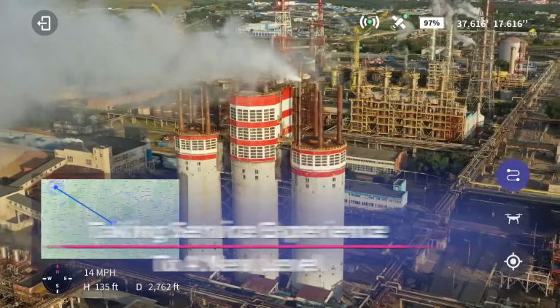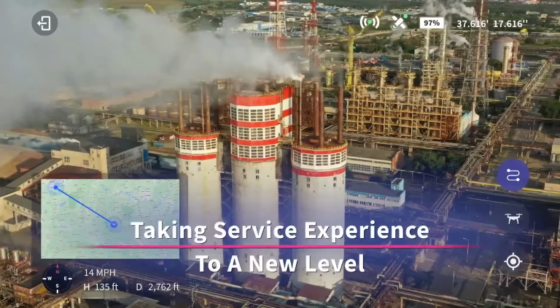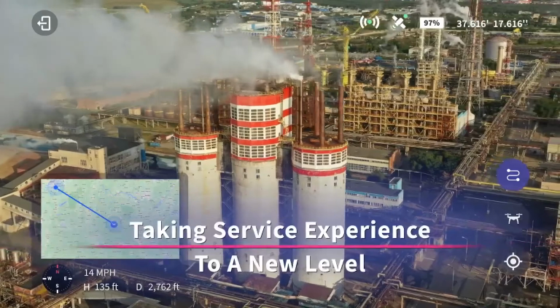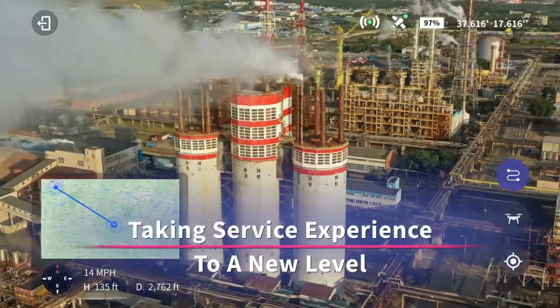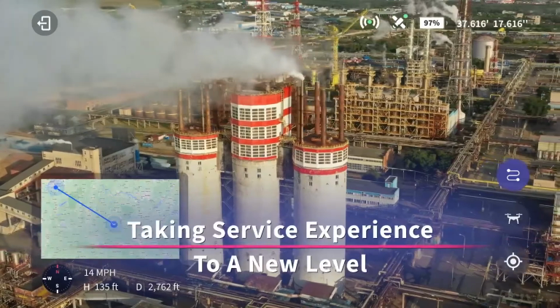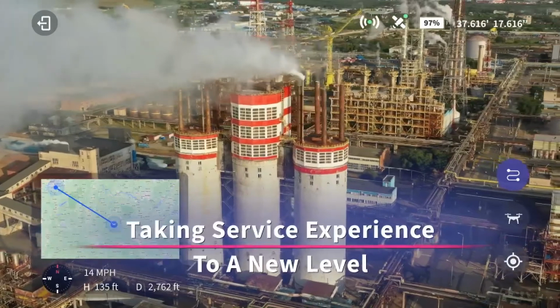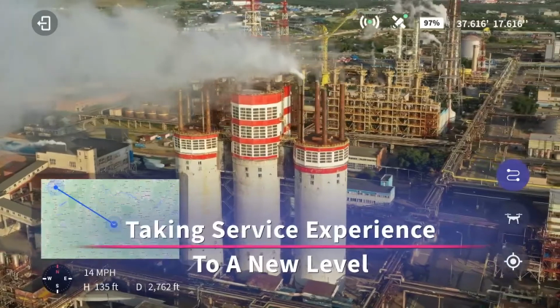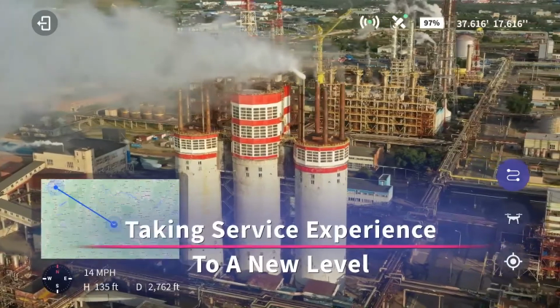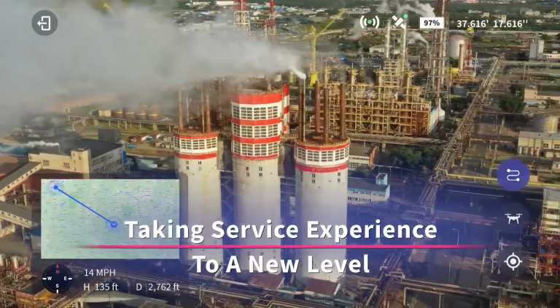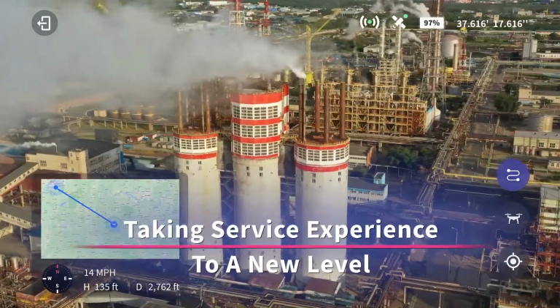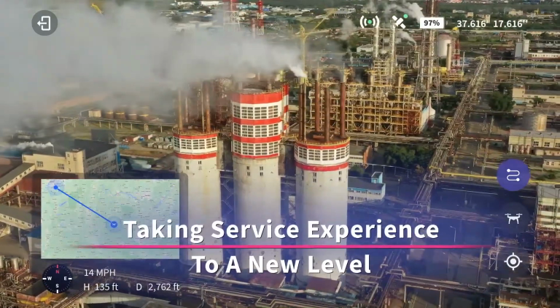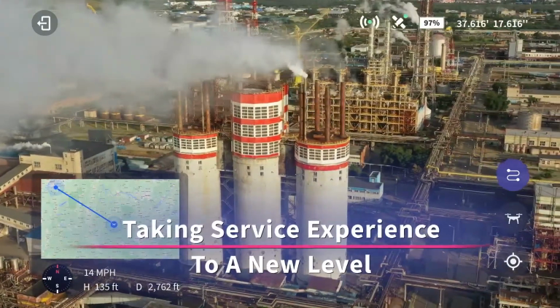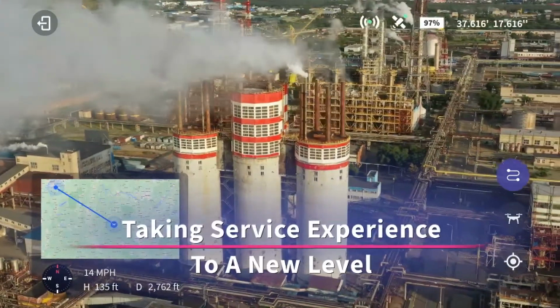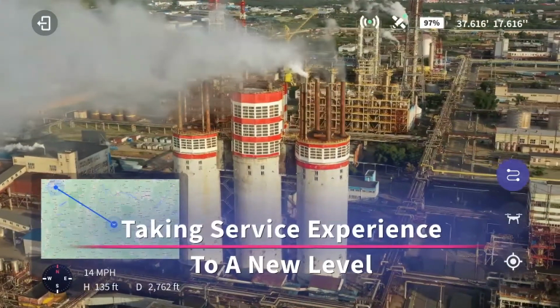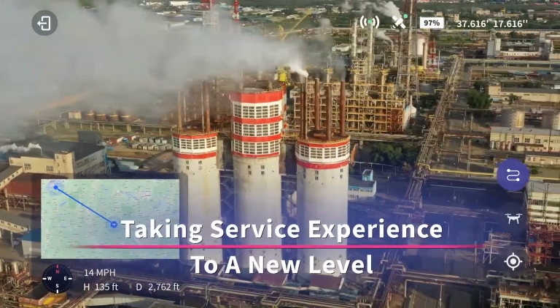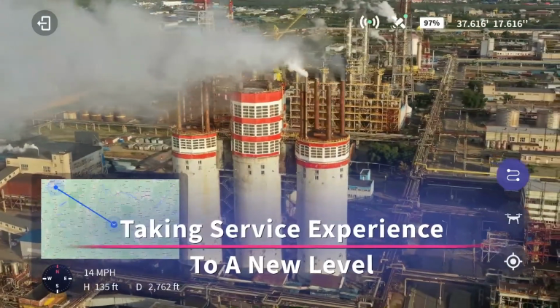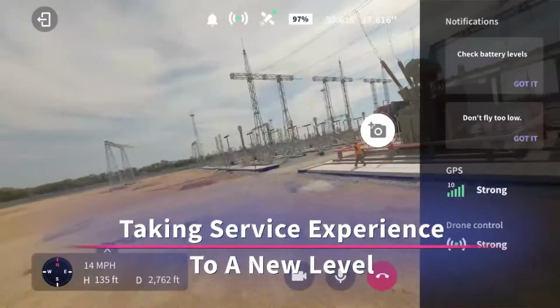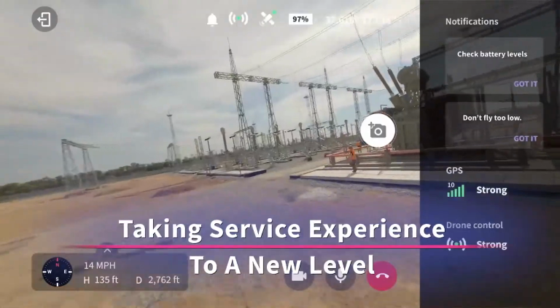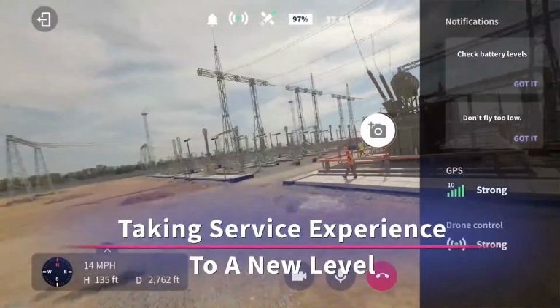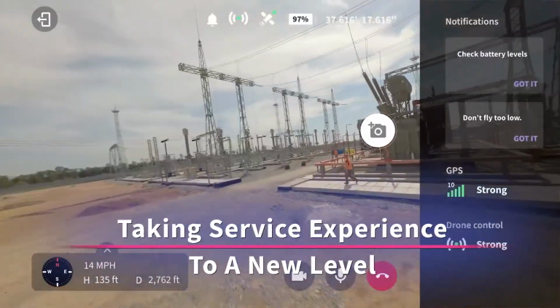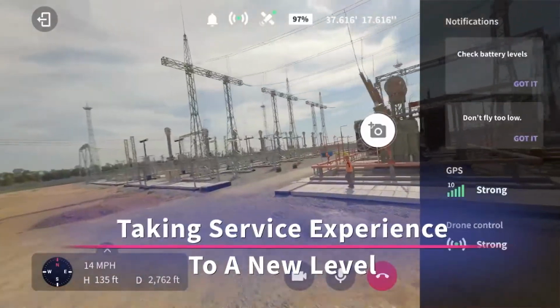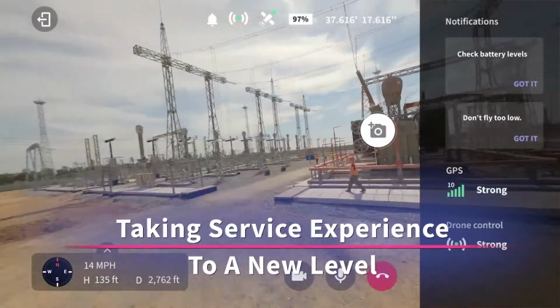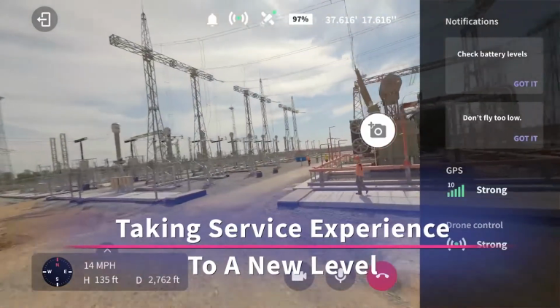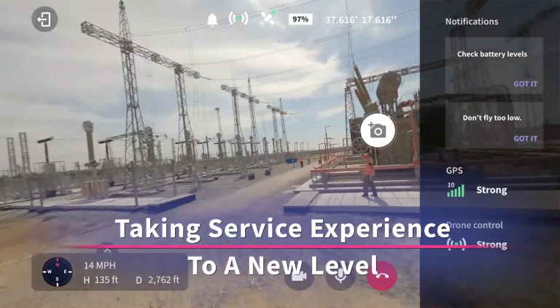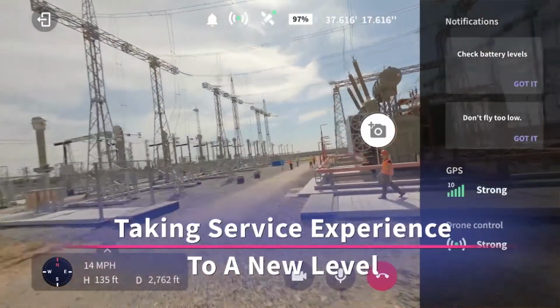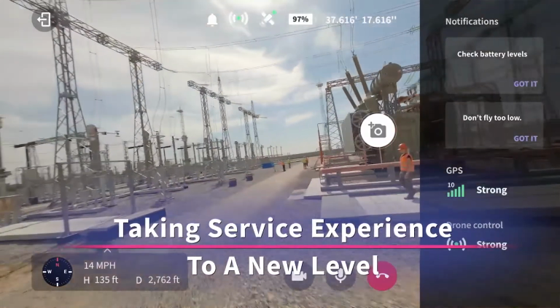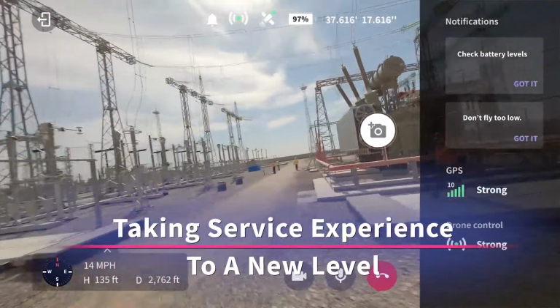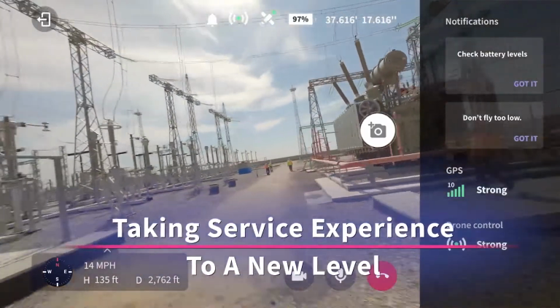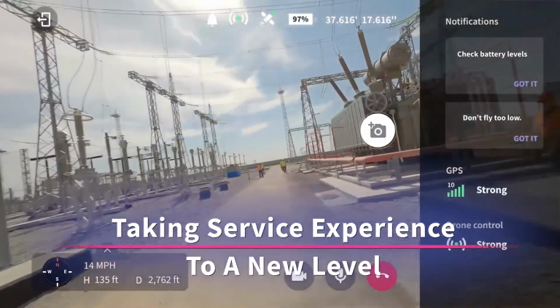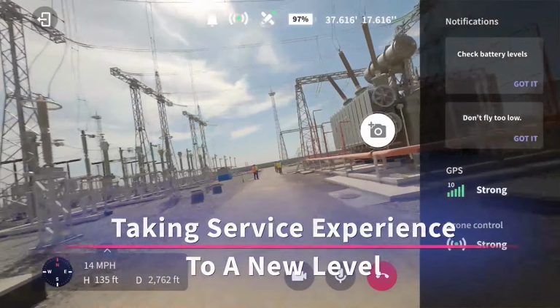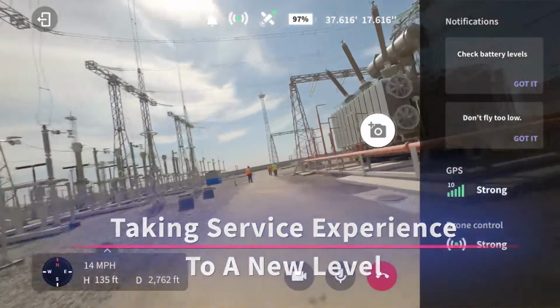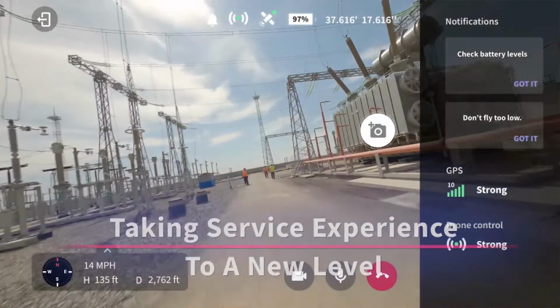This is Care.AR. We are taking the service experience to a whole new level.